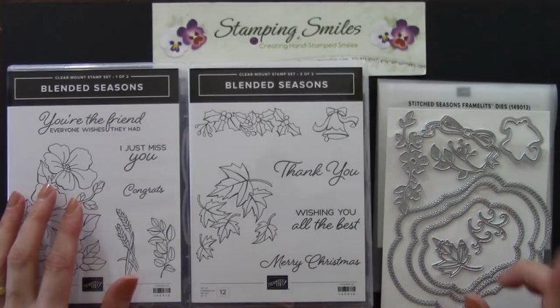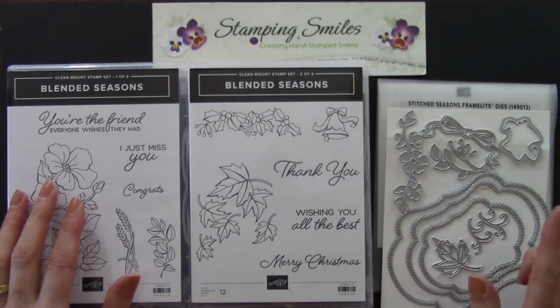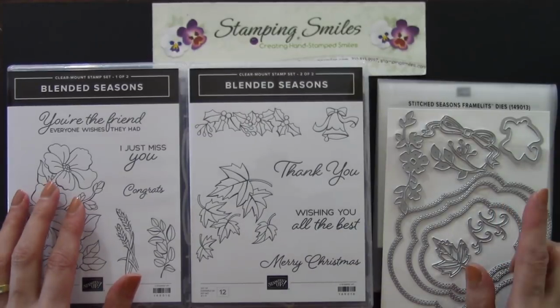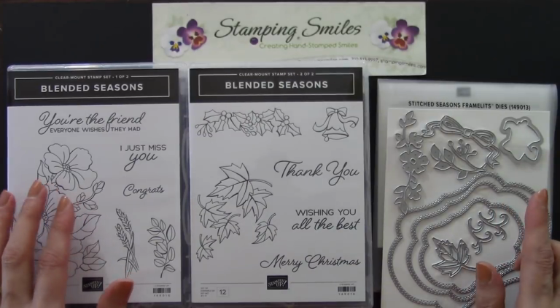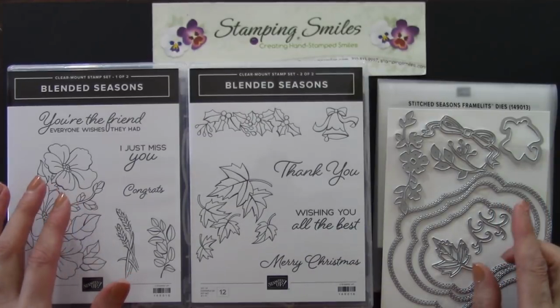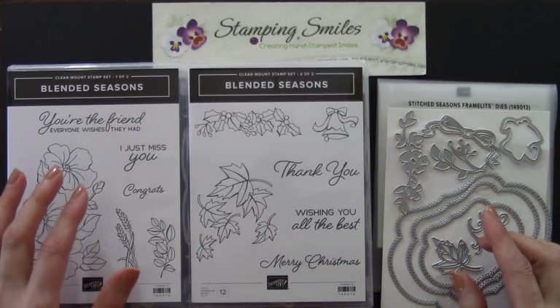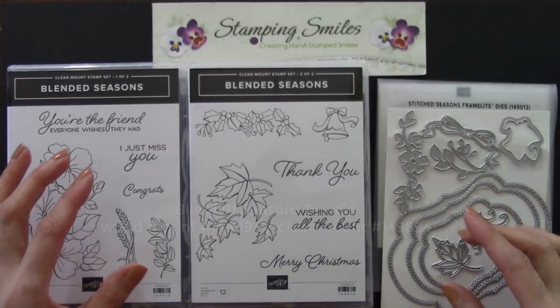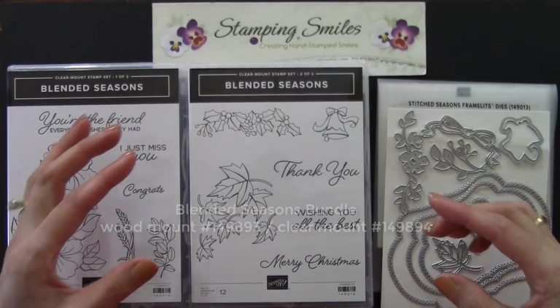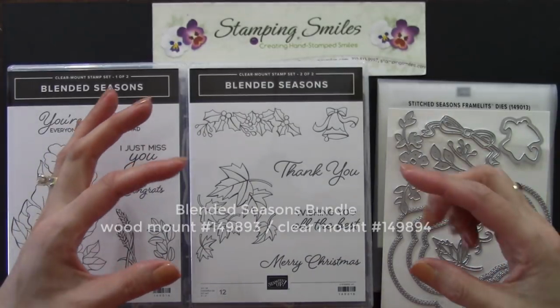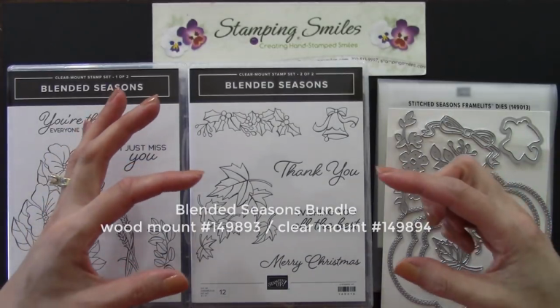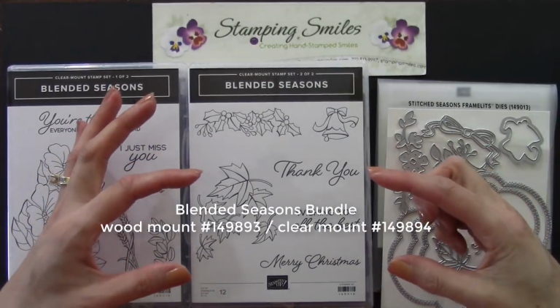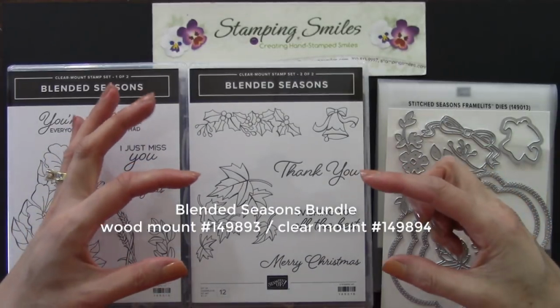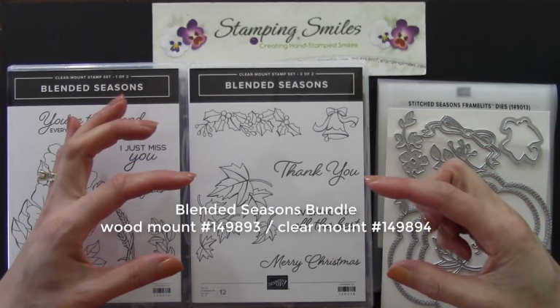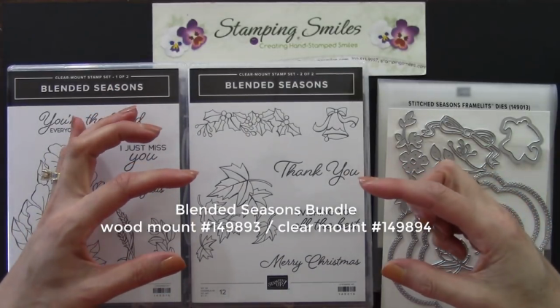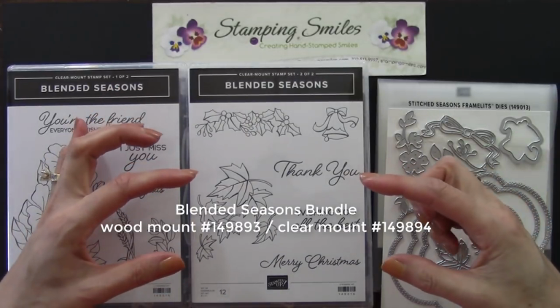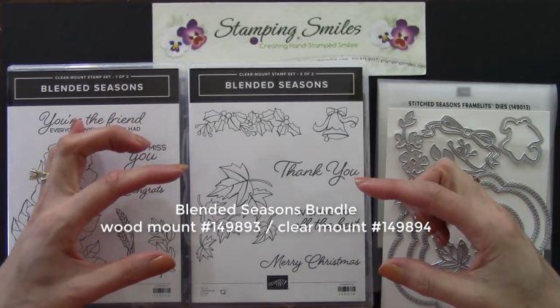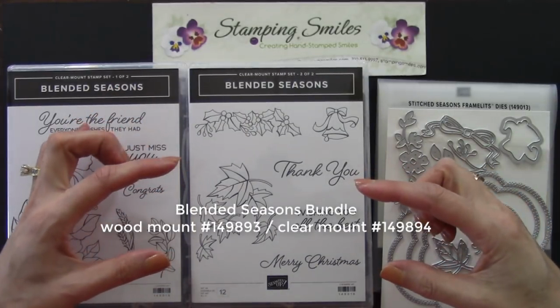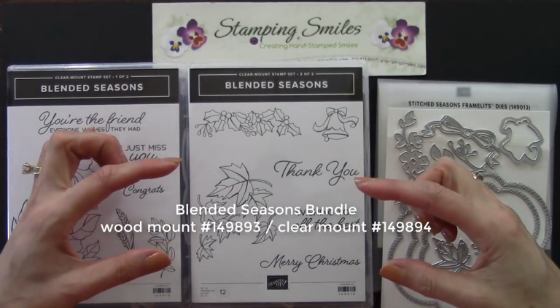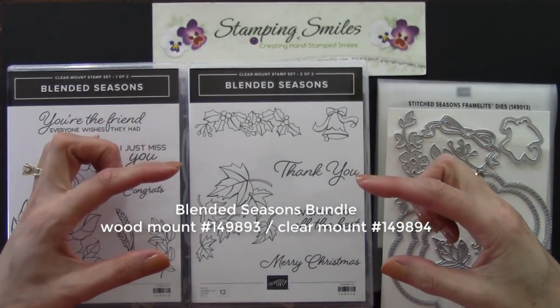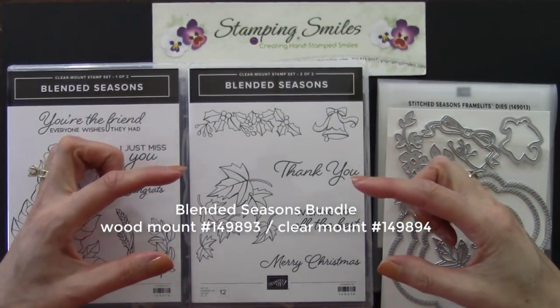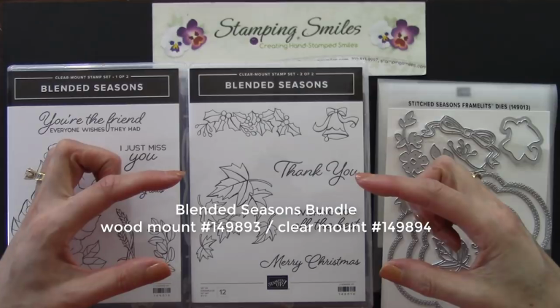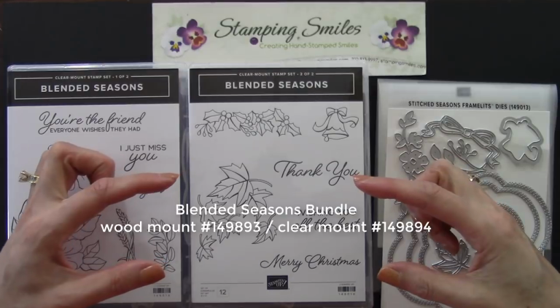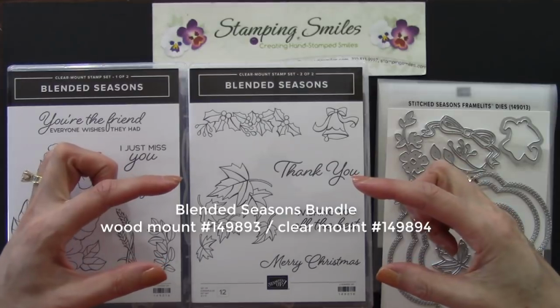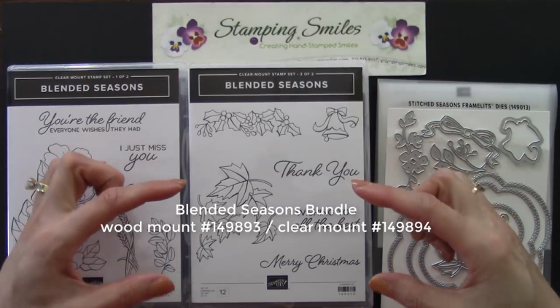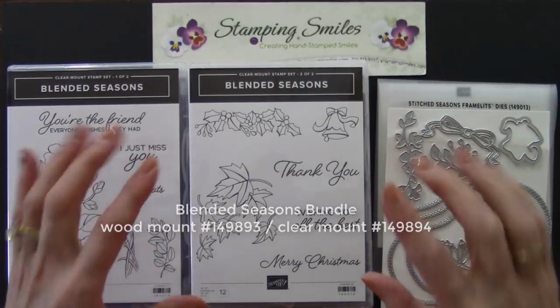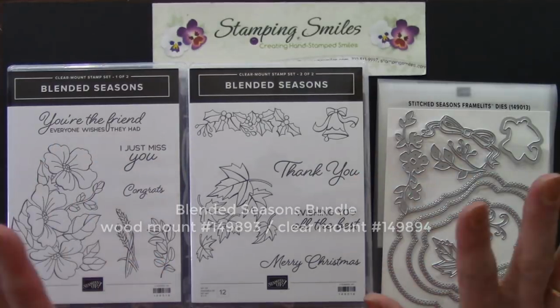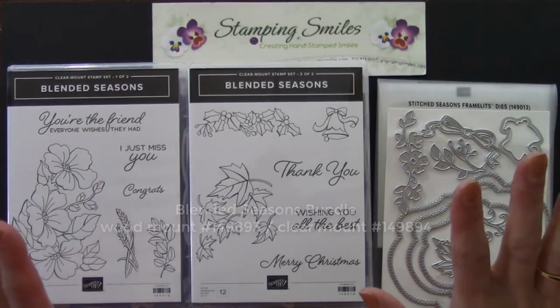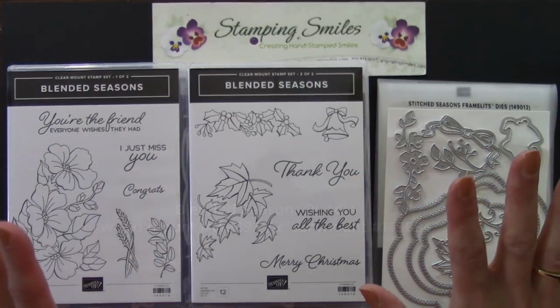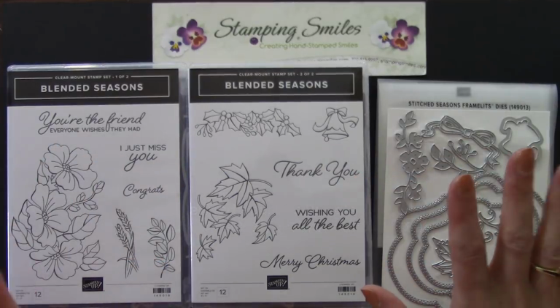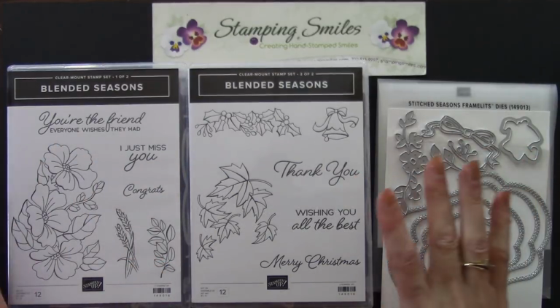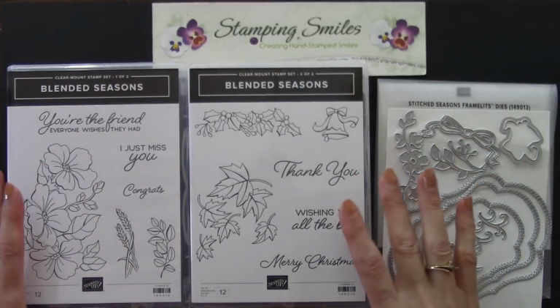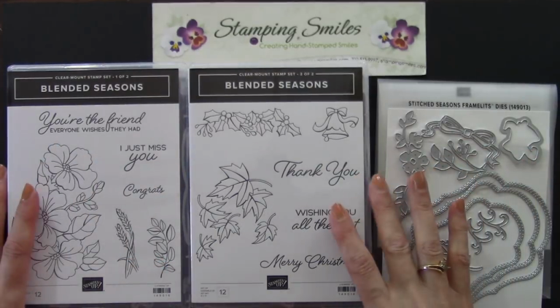If you use a special bundle item number I've listed right here, you'll save 10% on both — and we like to save money.